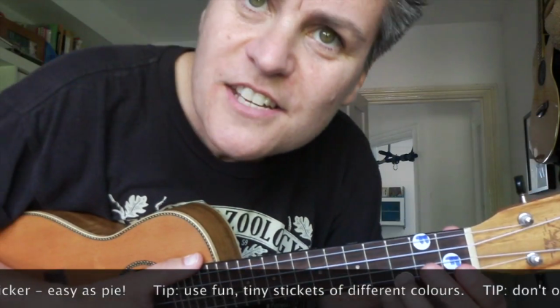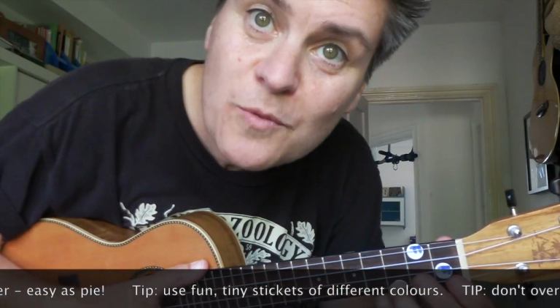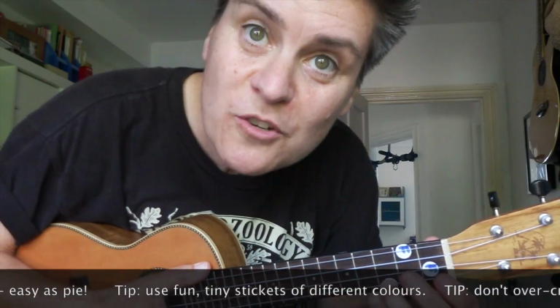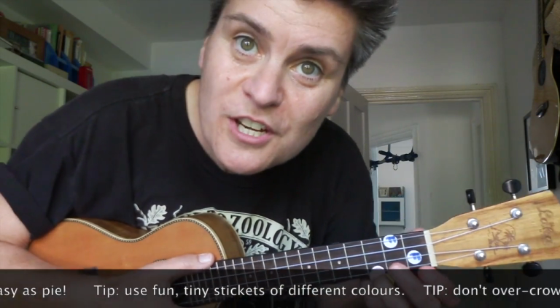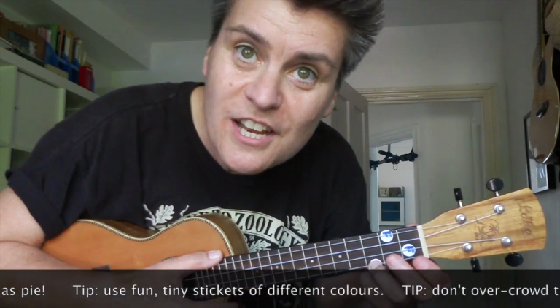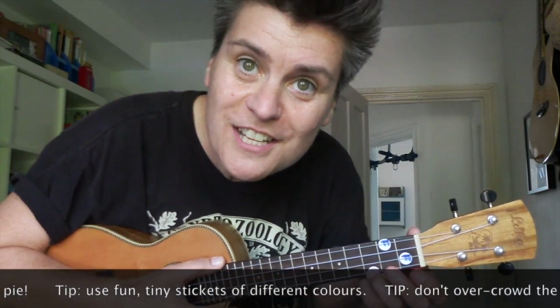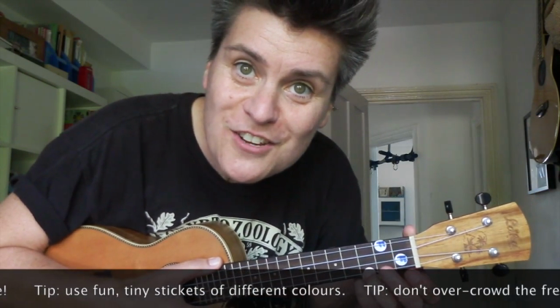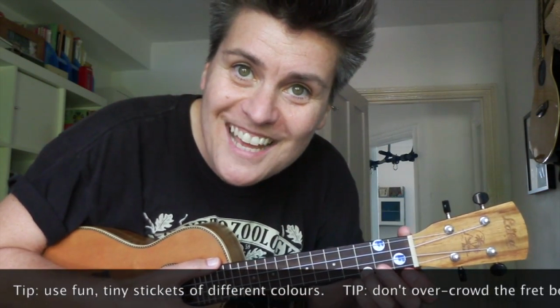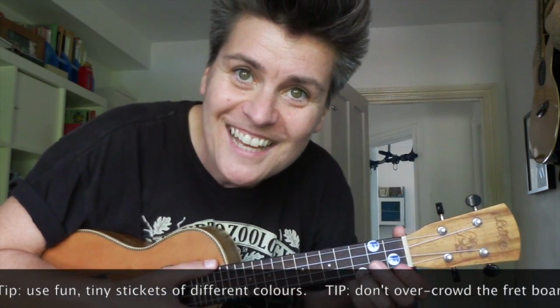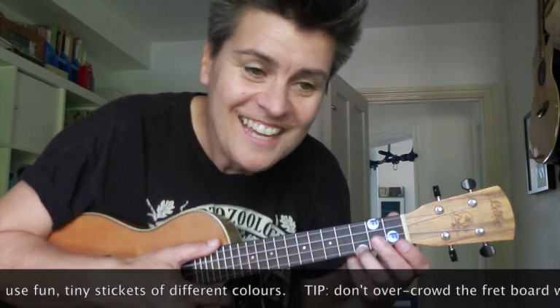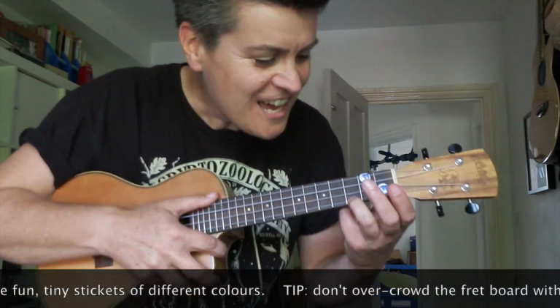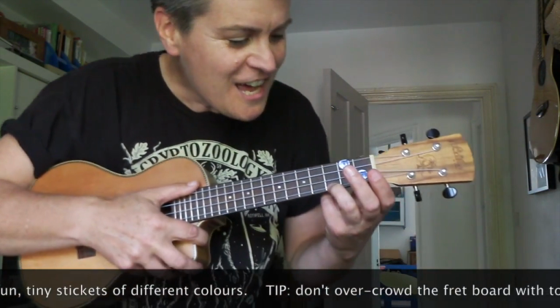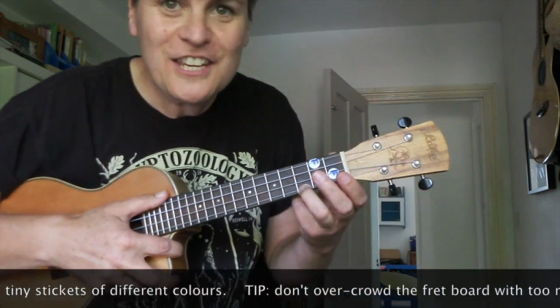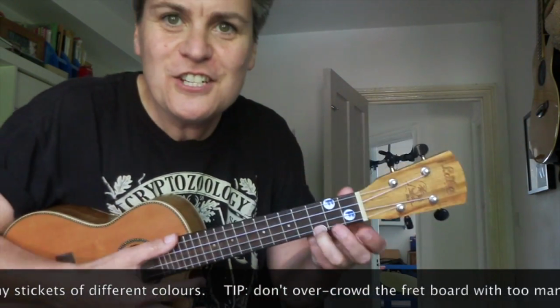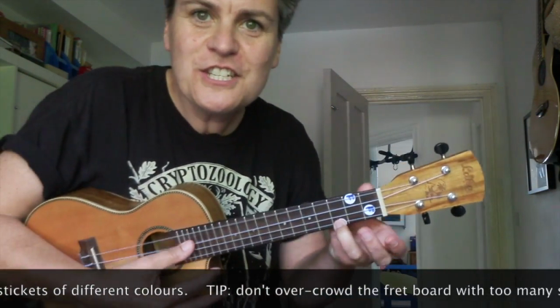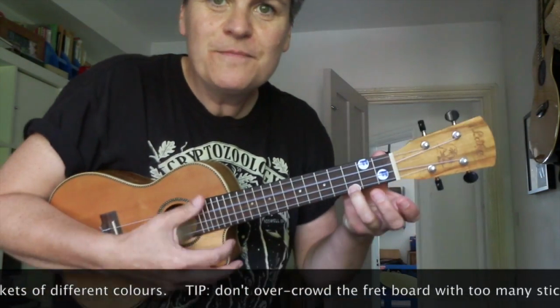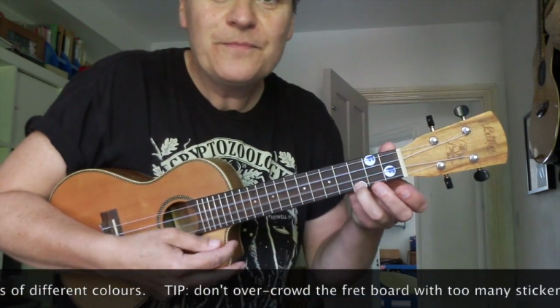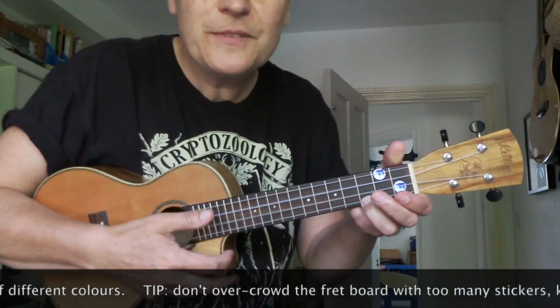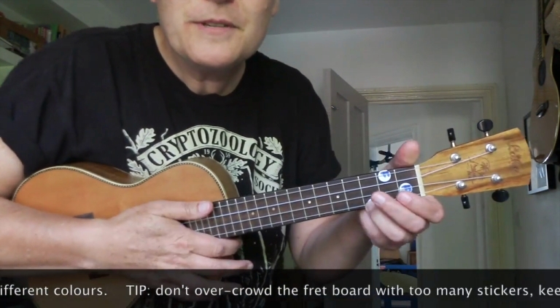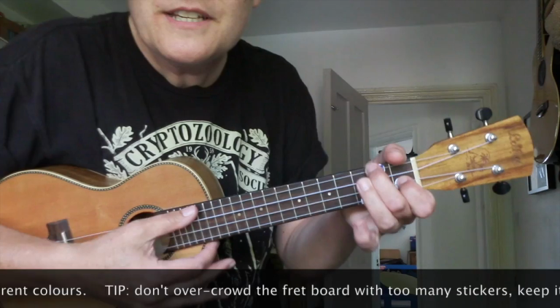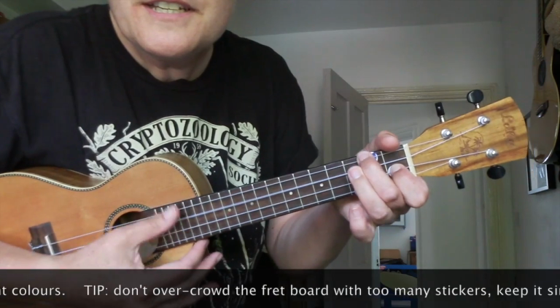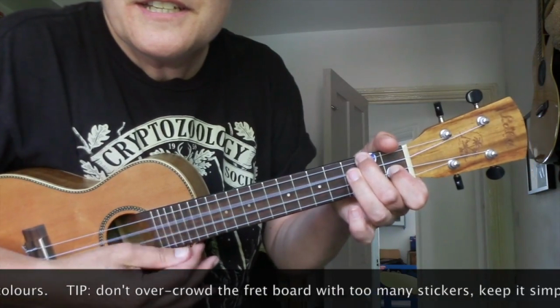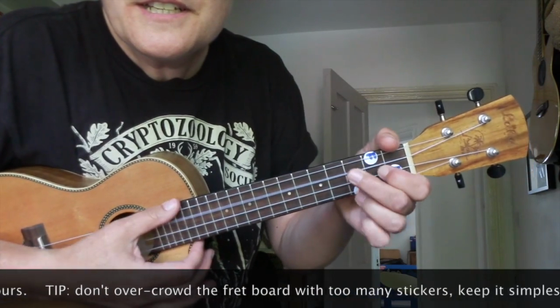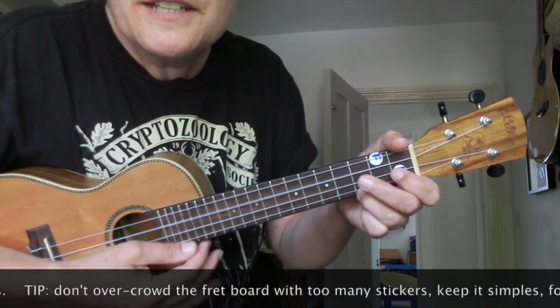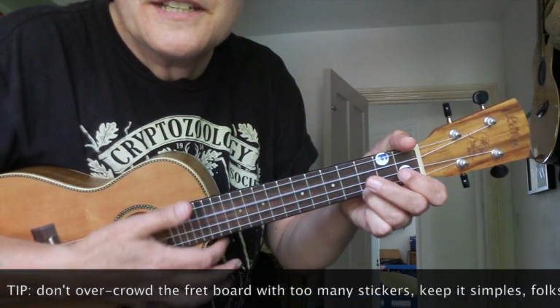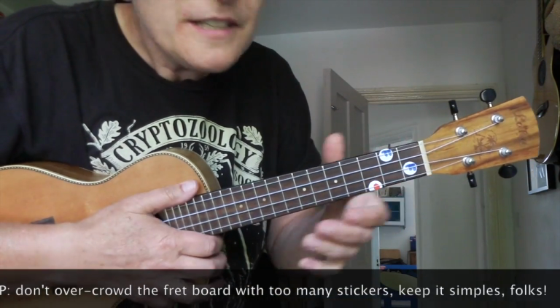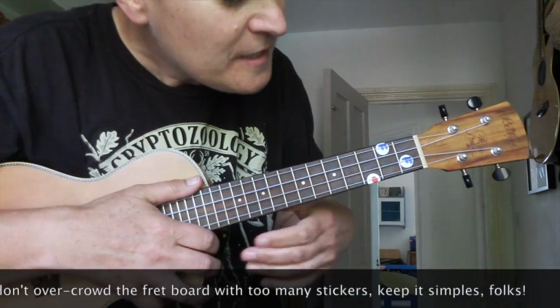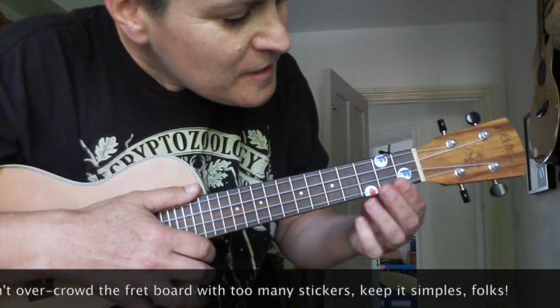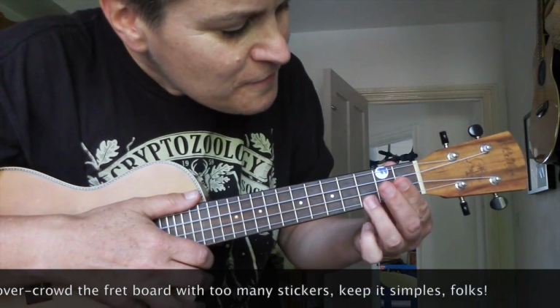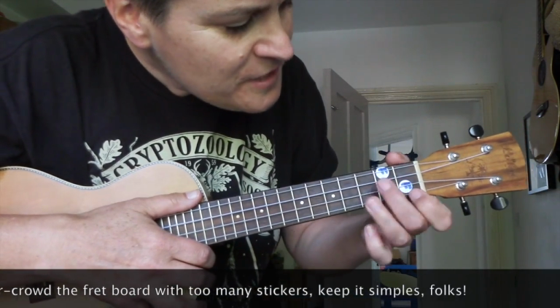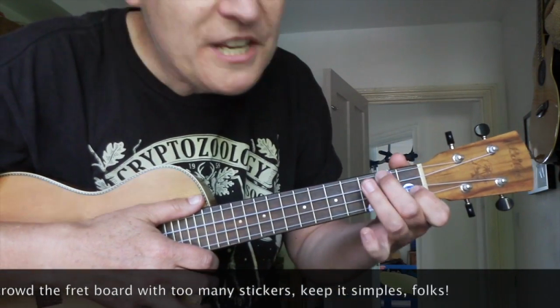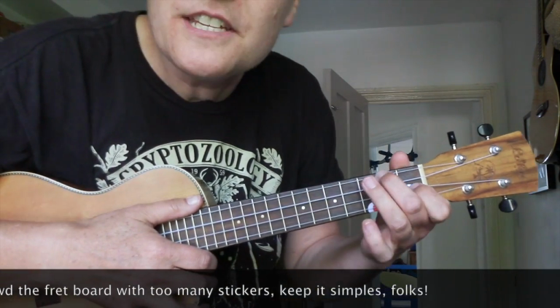So when you're learning the ukulele, you can just follow the stickers, like that.